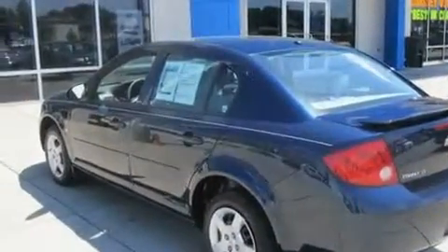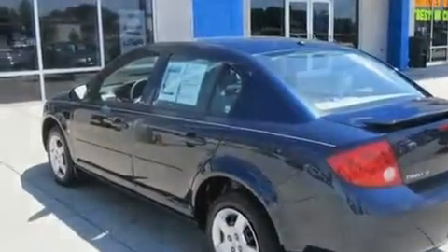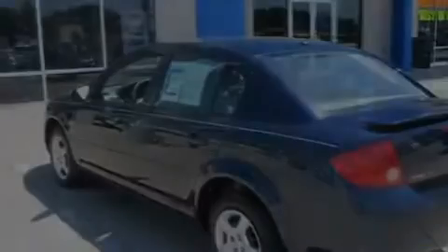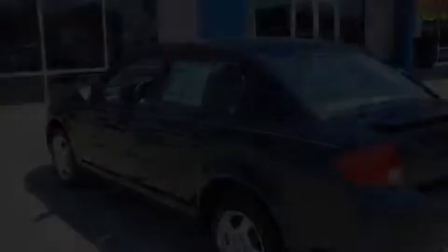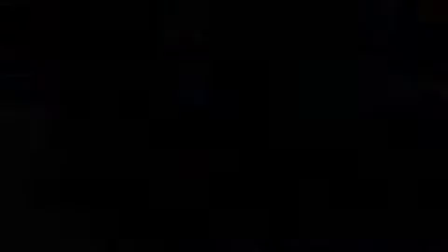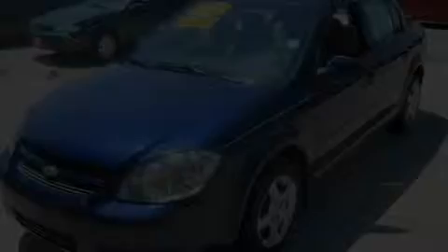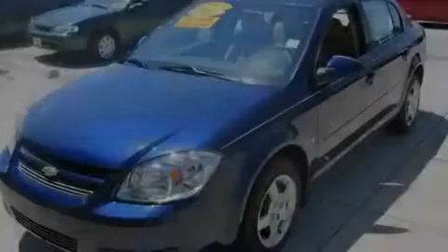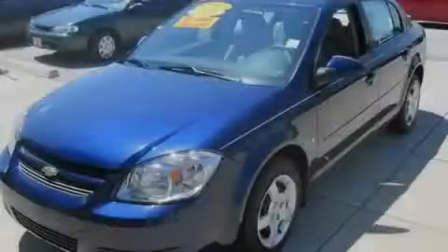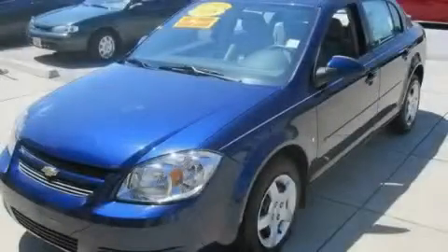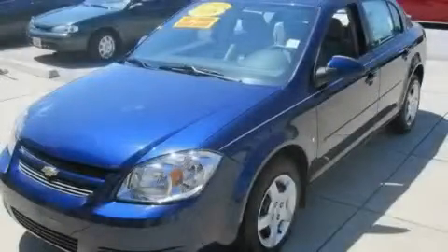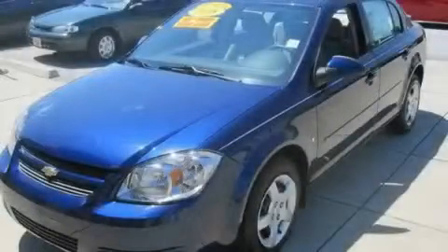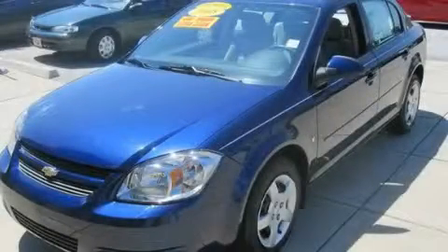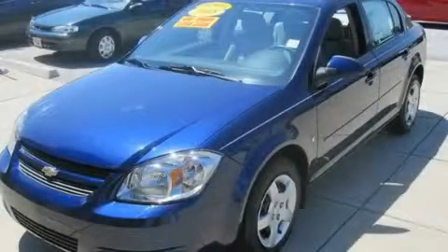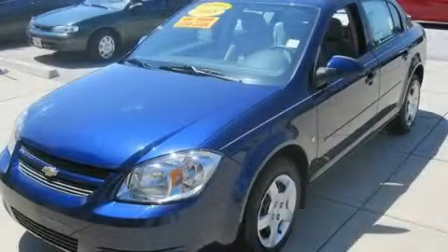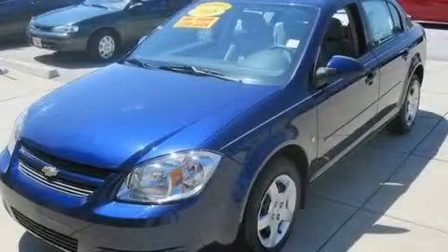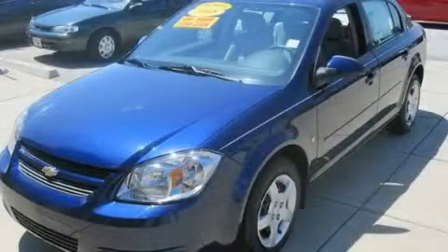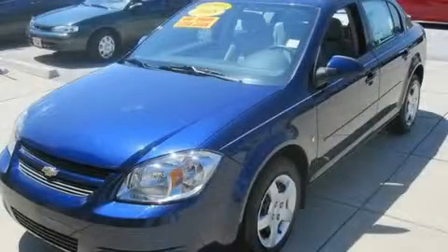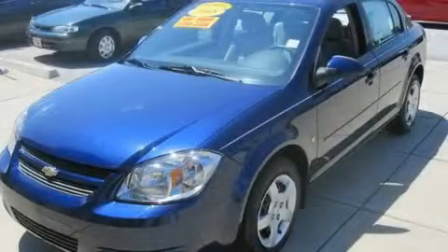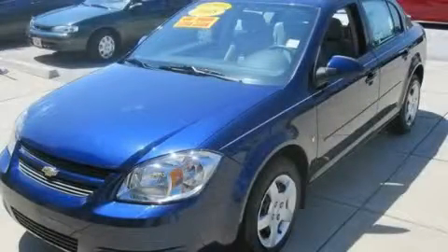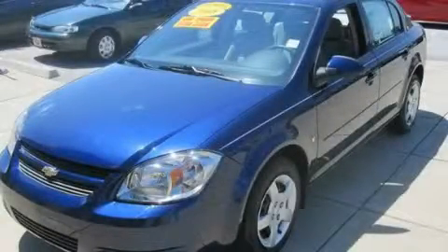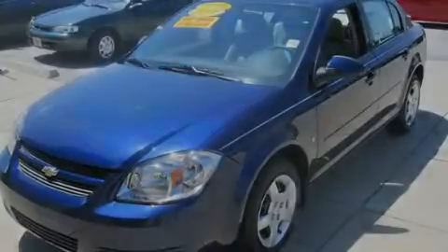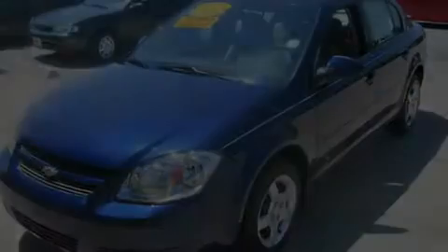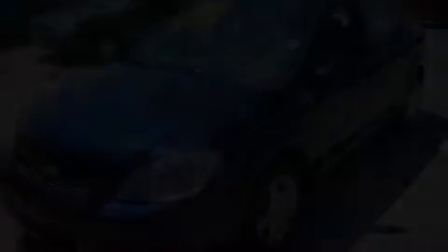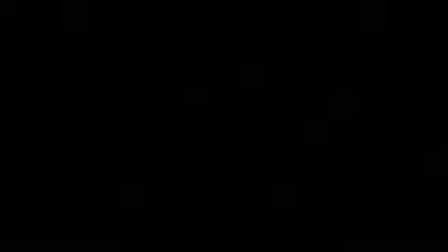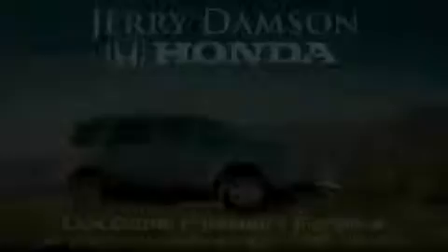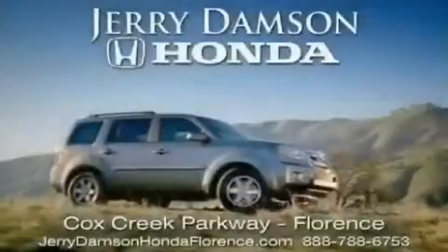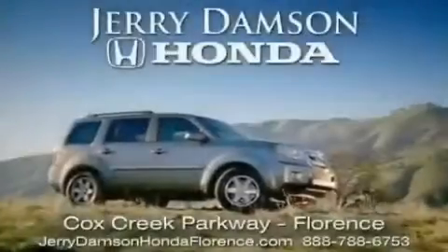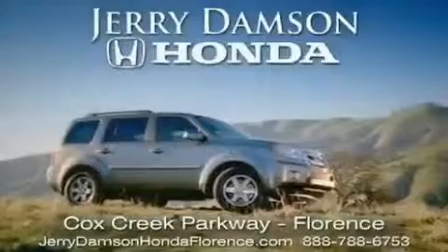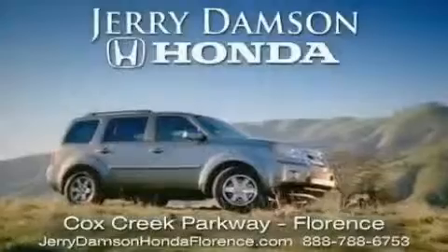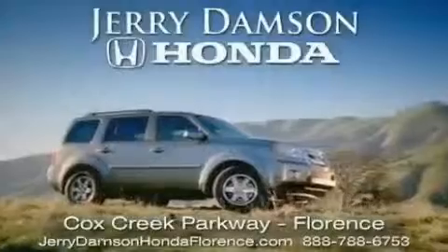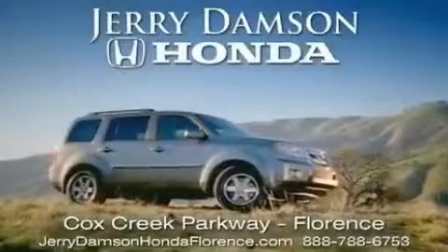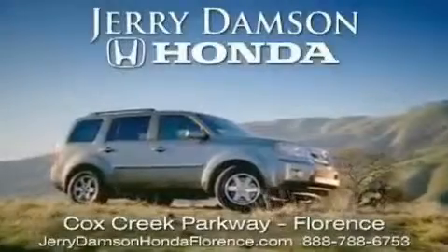Stop by today and test drive this vehicle for yourself. Jerry Dampson Honda in Florence, Alabama.